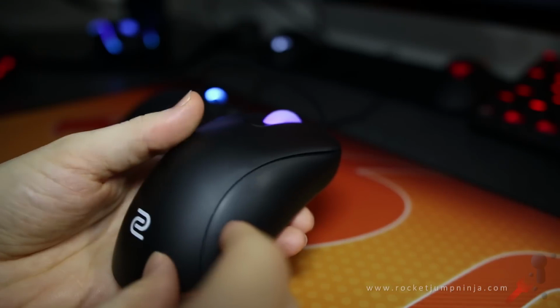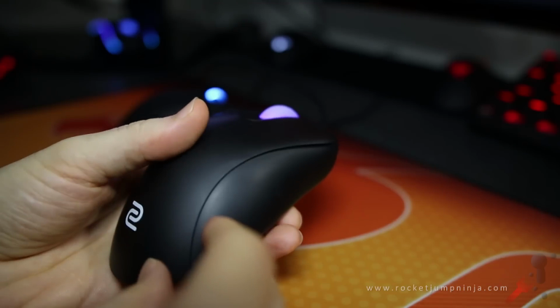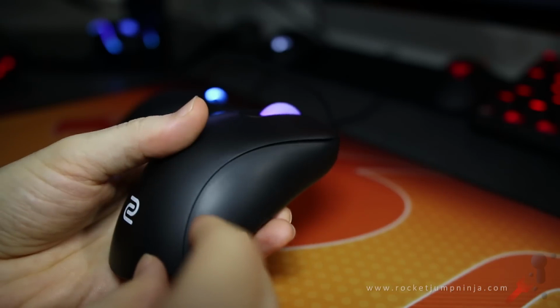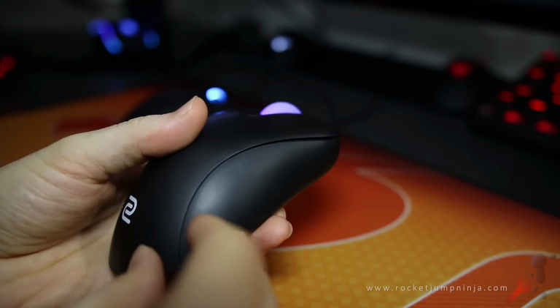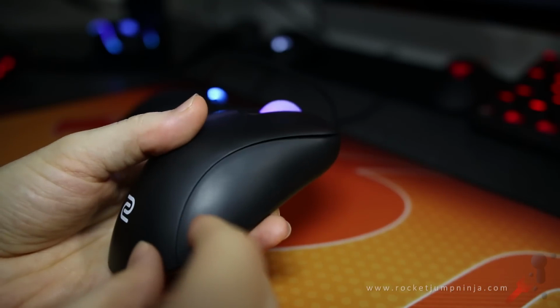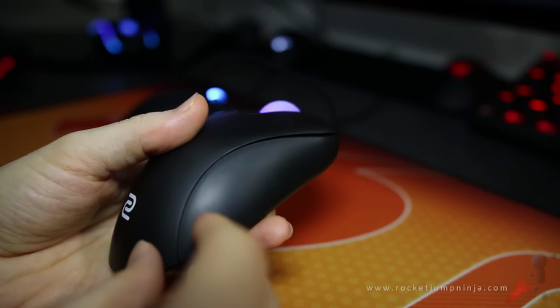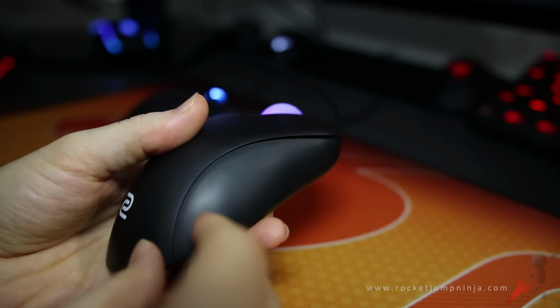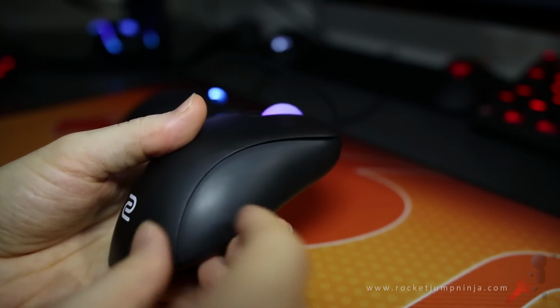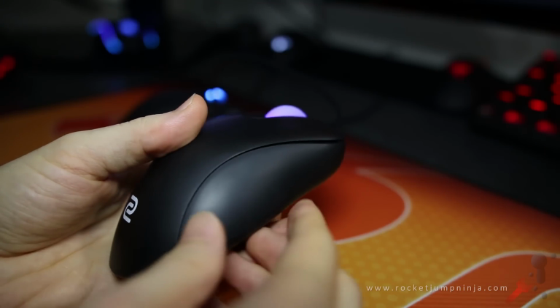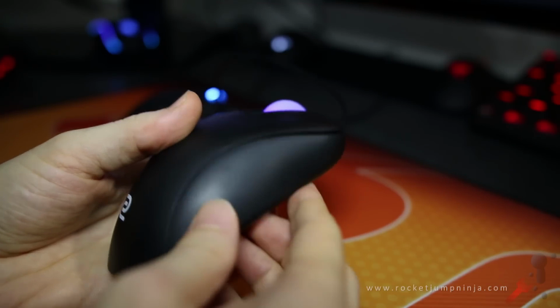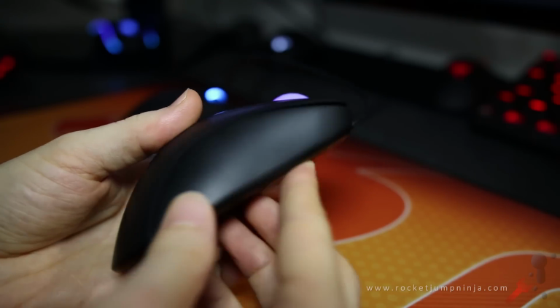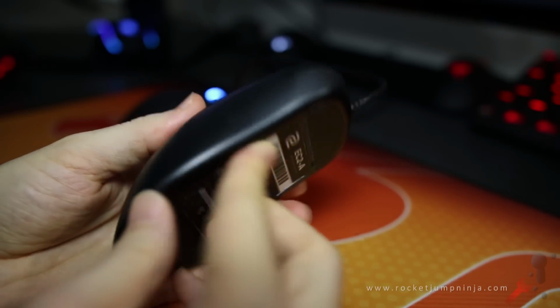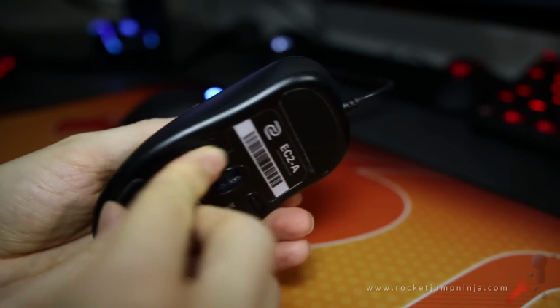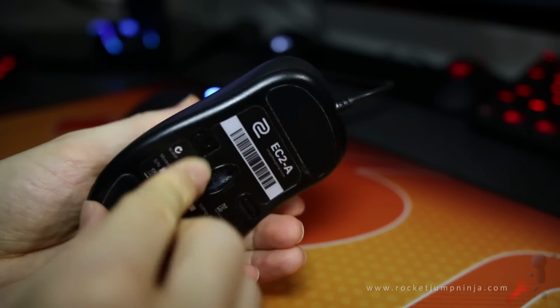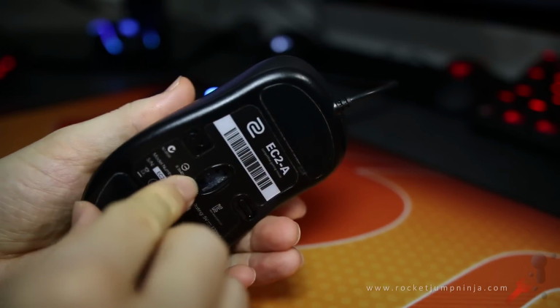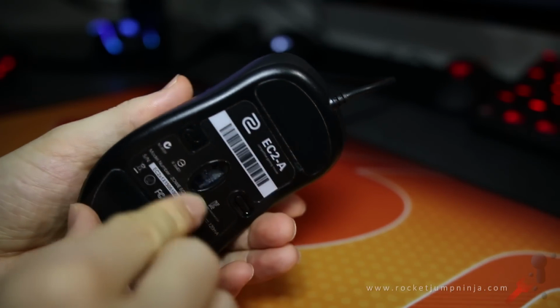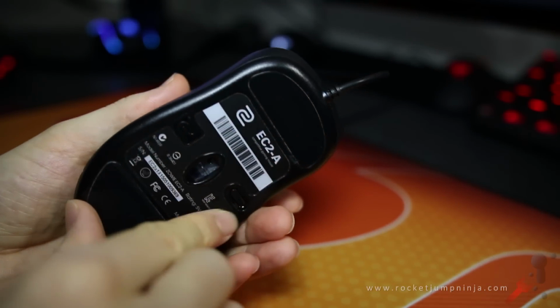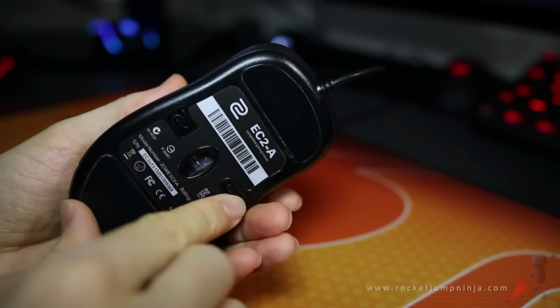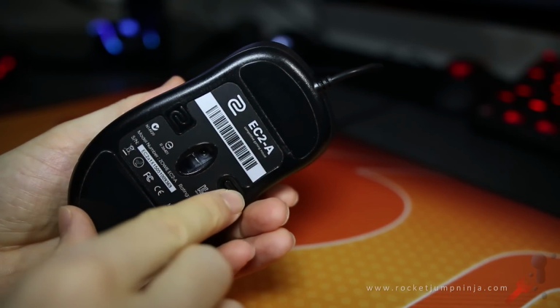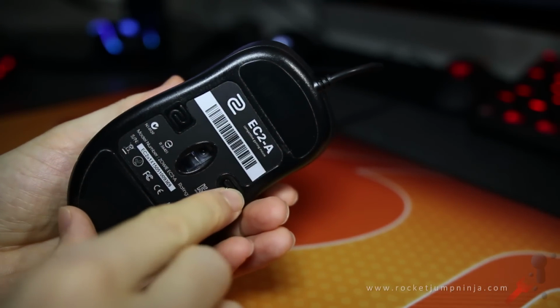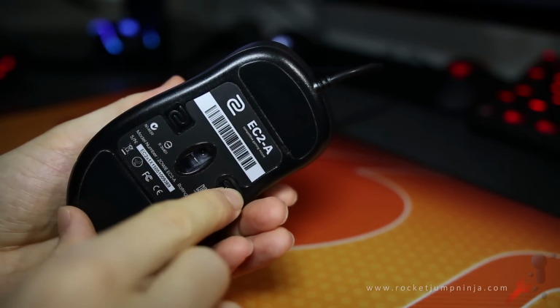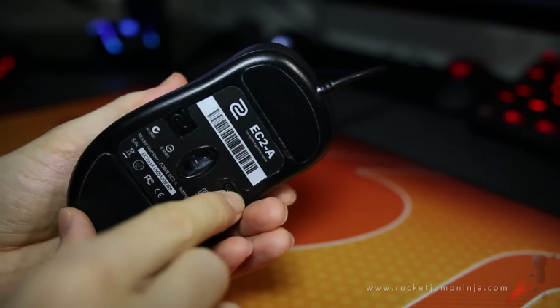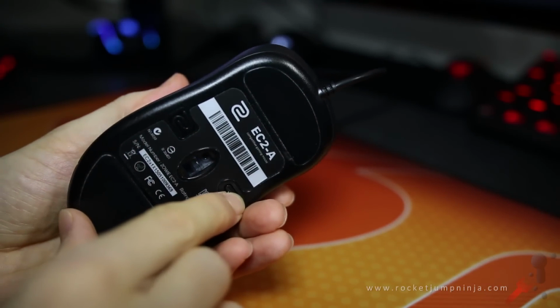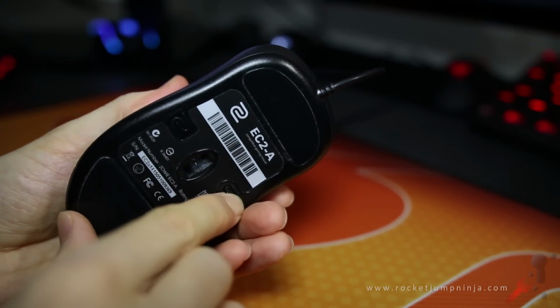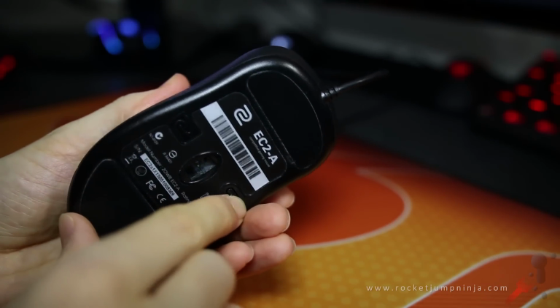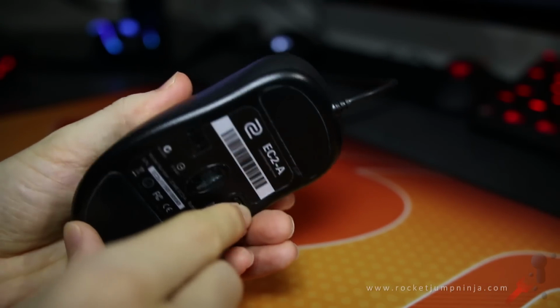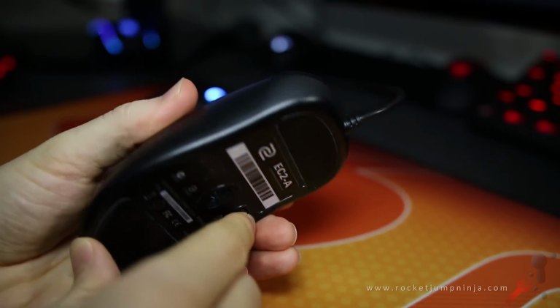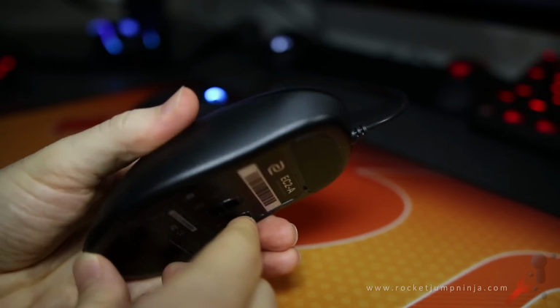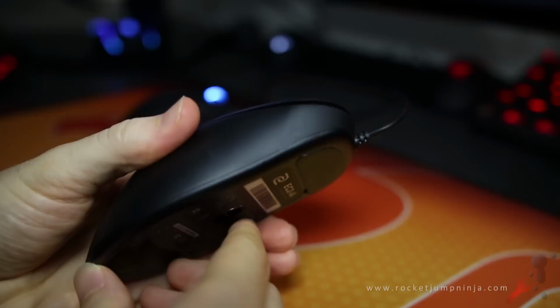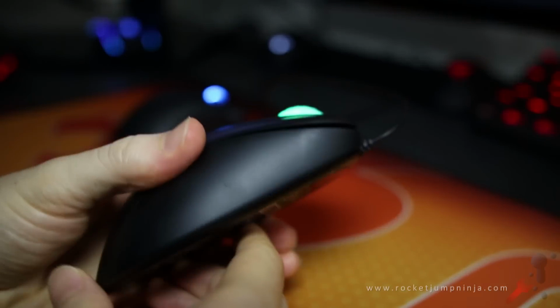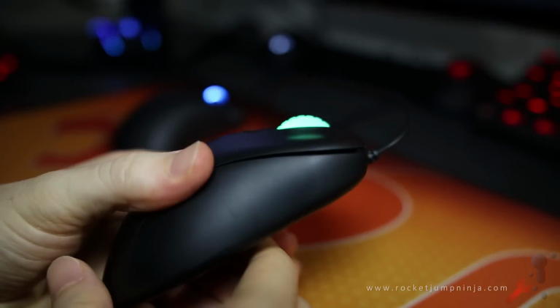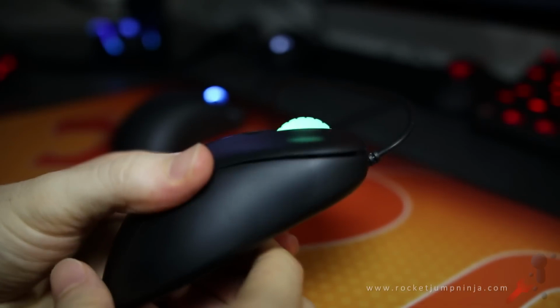The shape and balance of the EC2A is exactly why it's at number 1 — because with a good sensor, that's all I really need to play well.